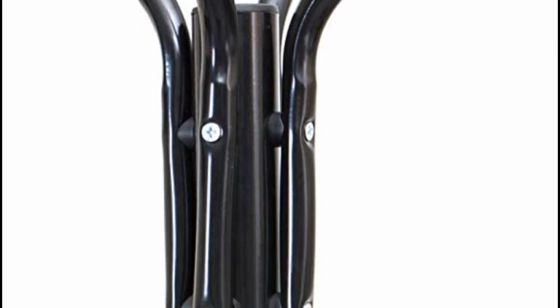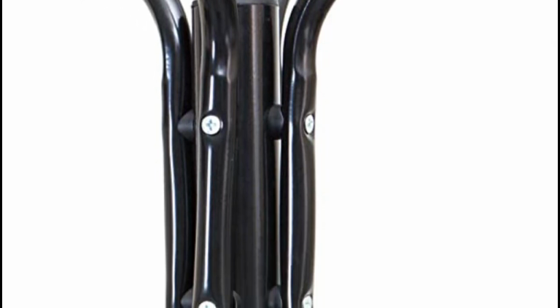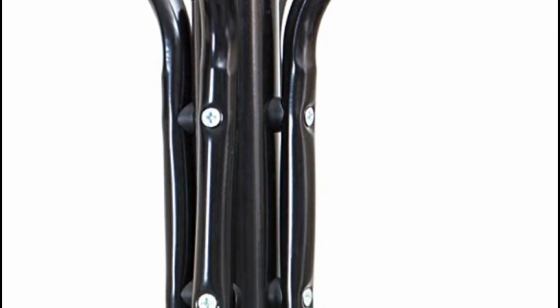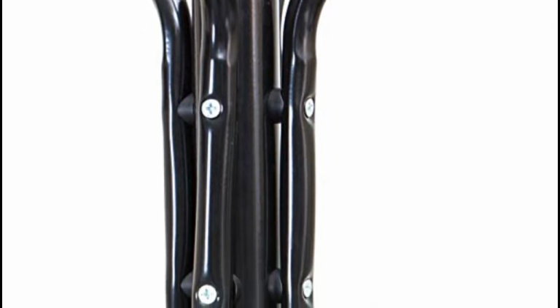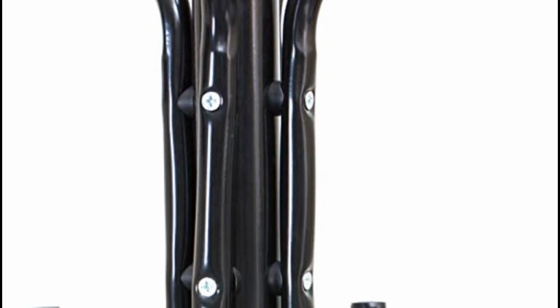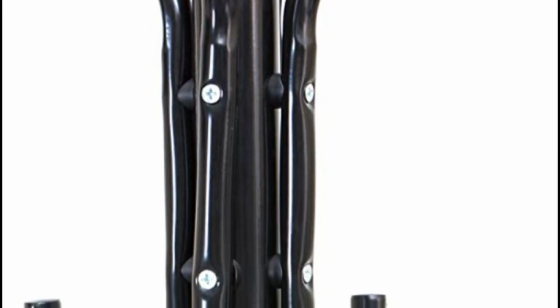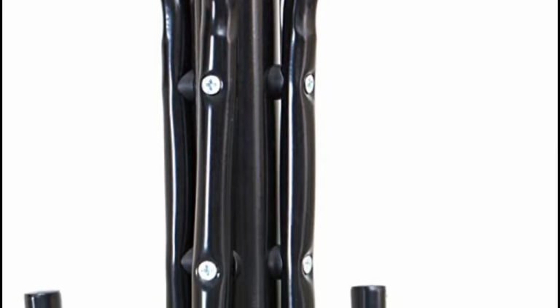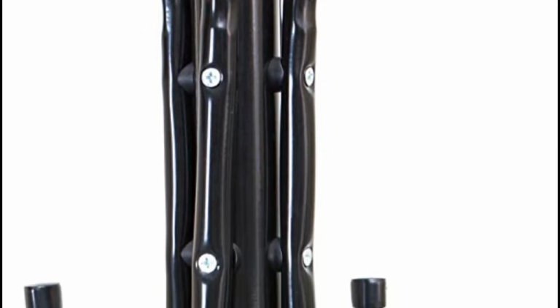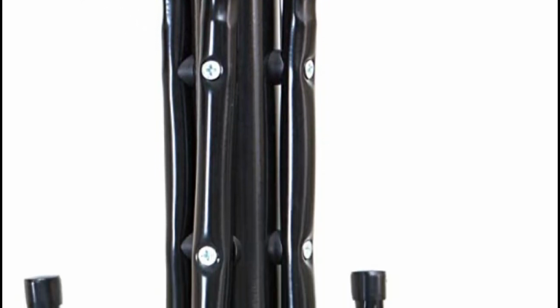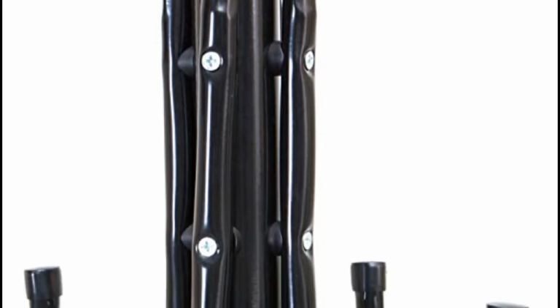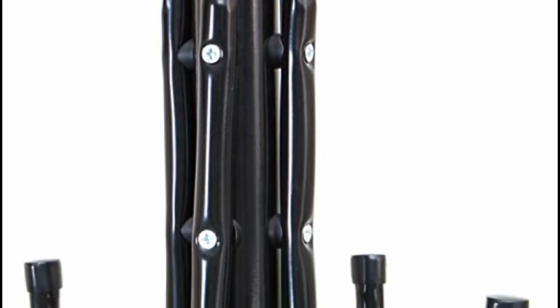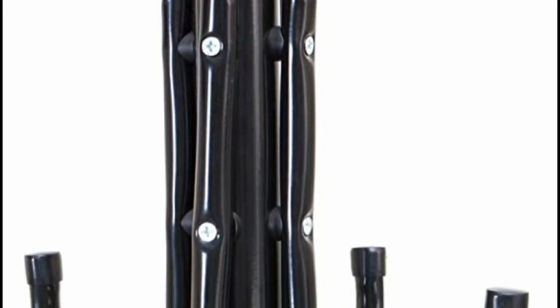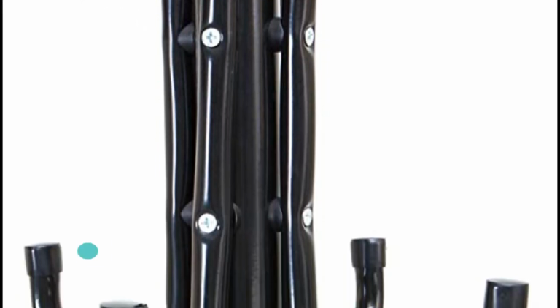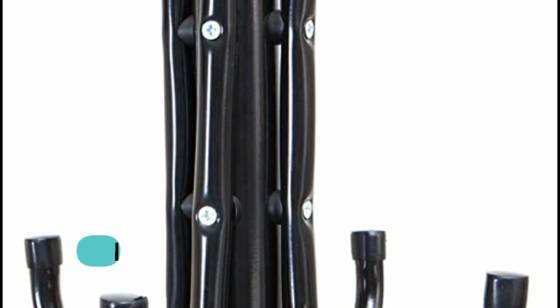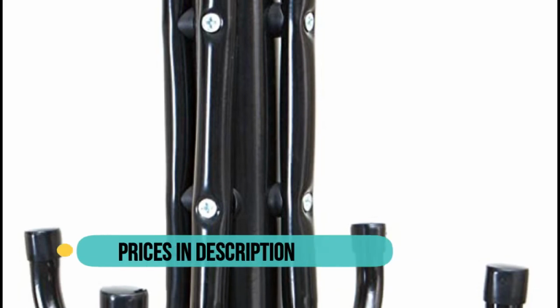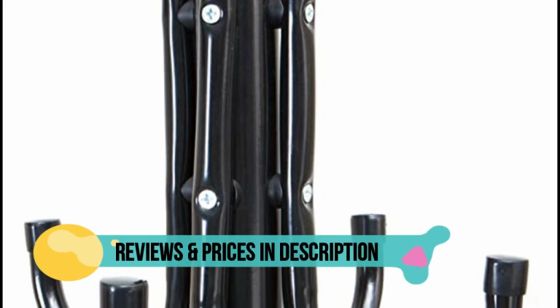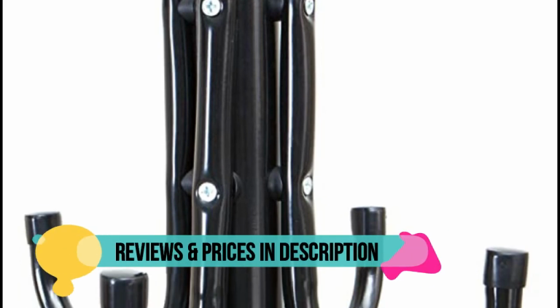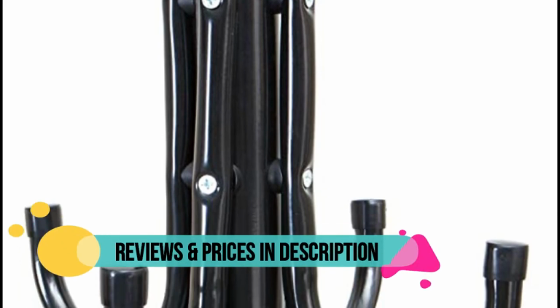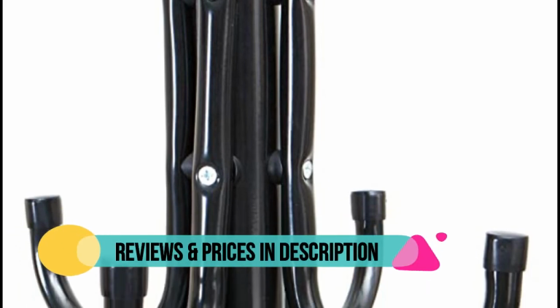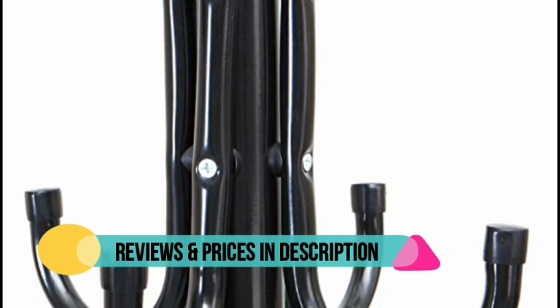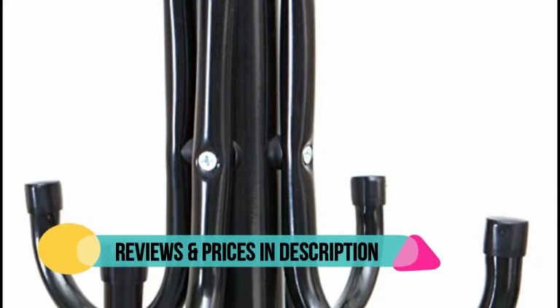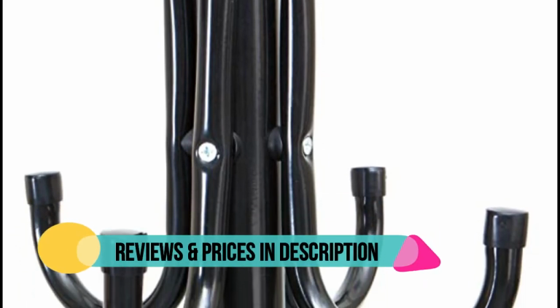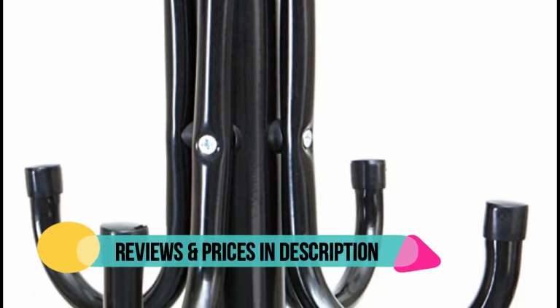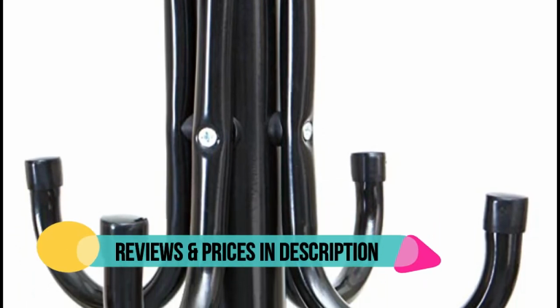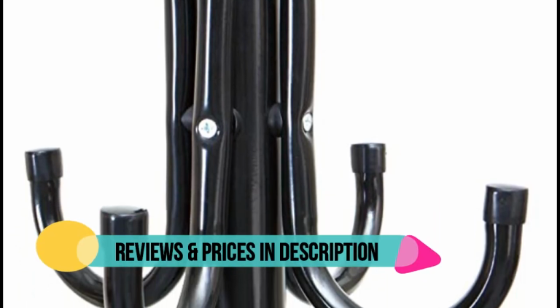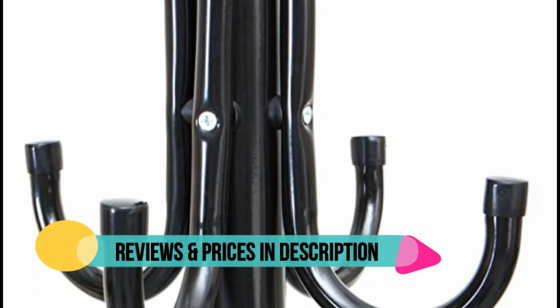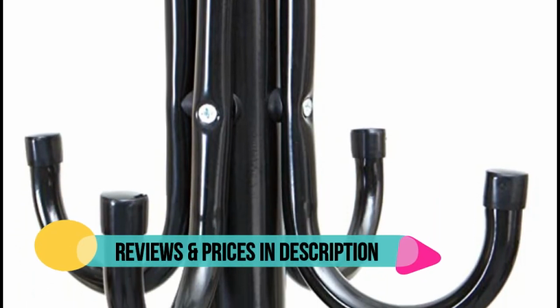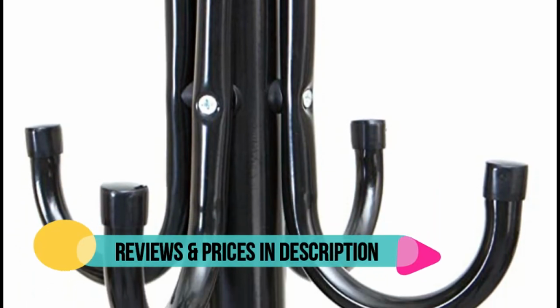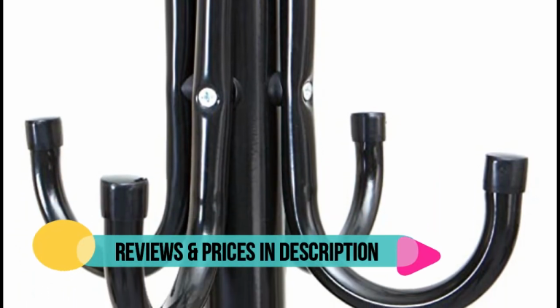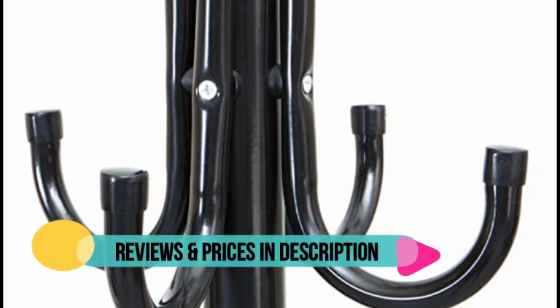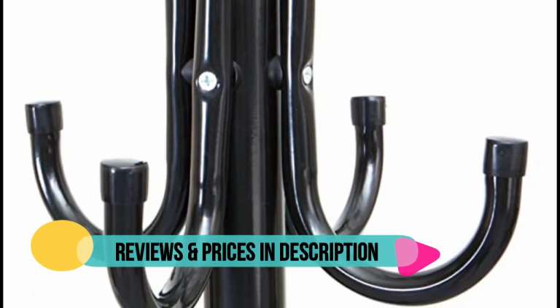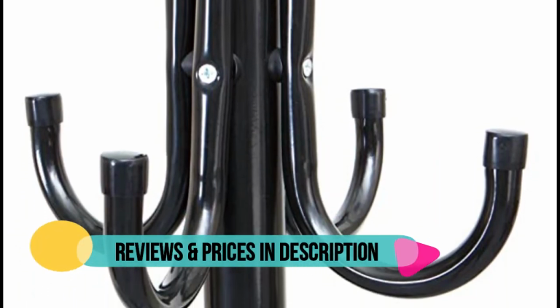Great as a coat tree, hat rack, purse rack, umbrella stand, clothes rack, and much more.